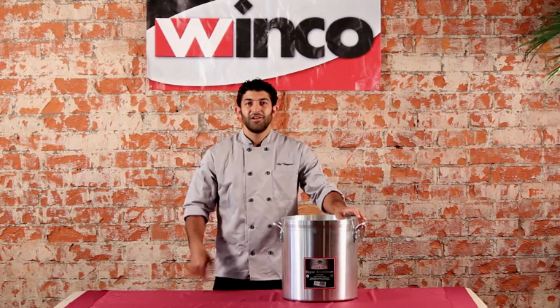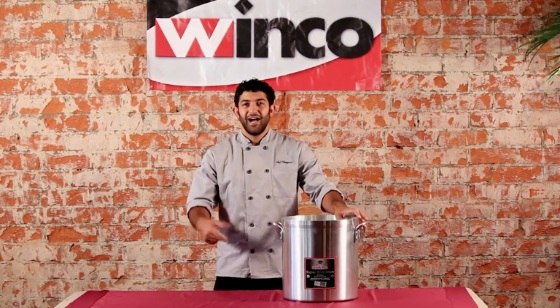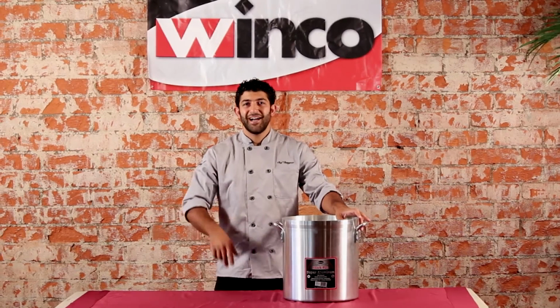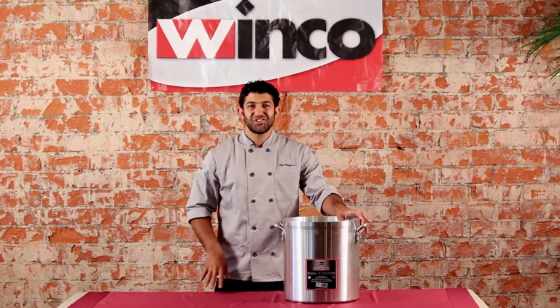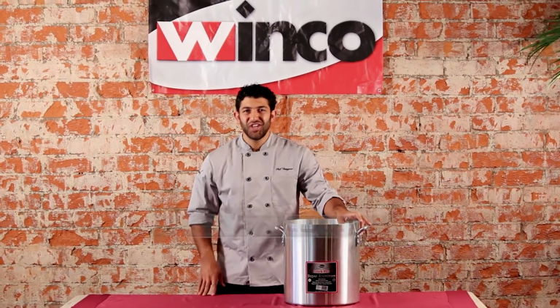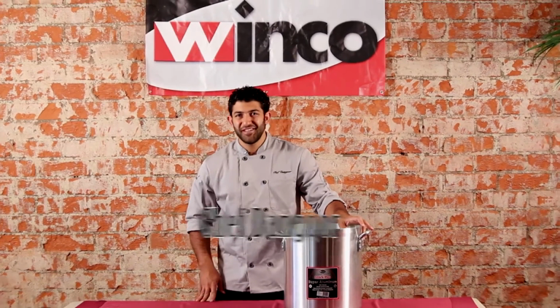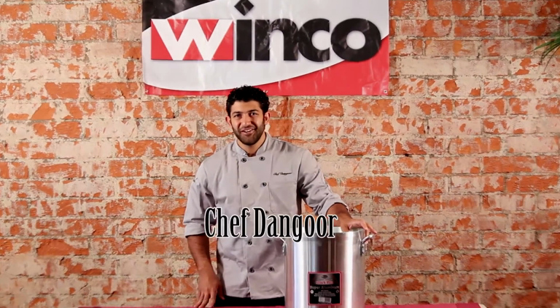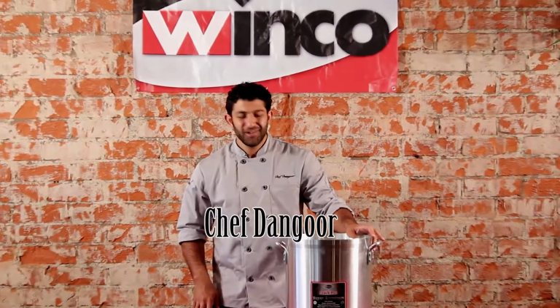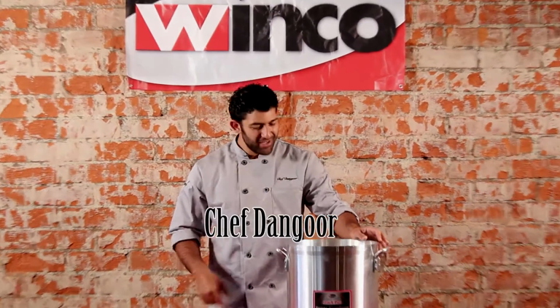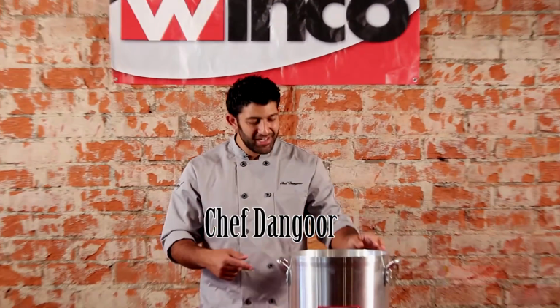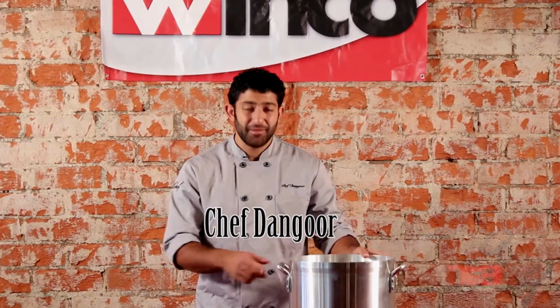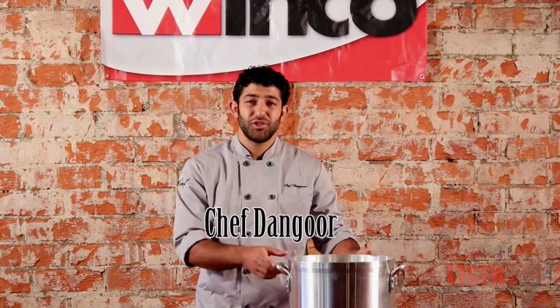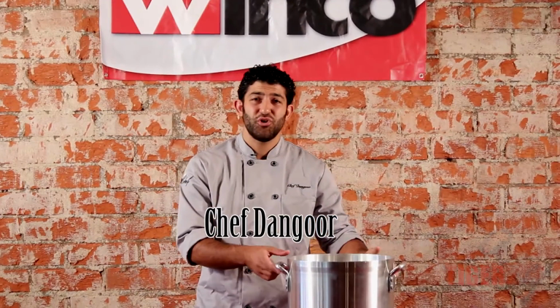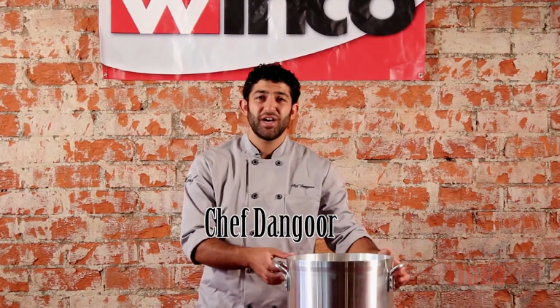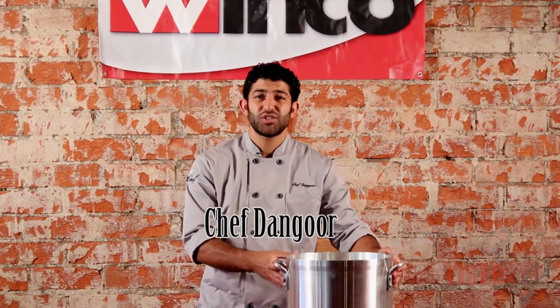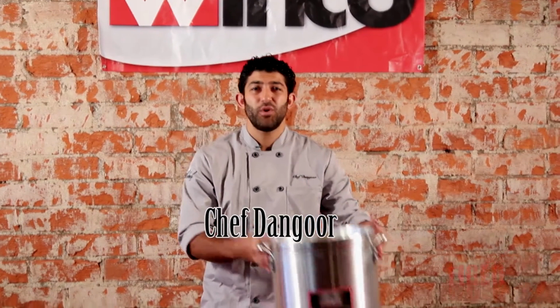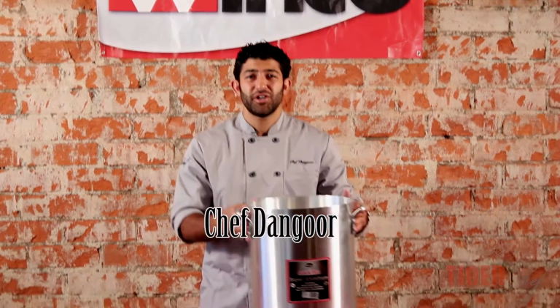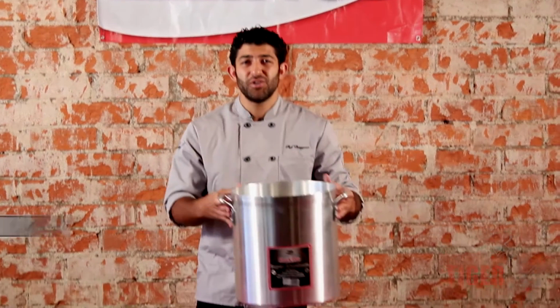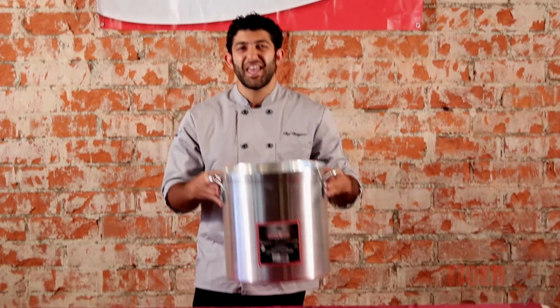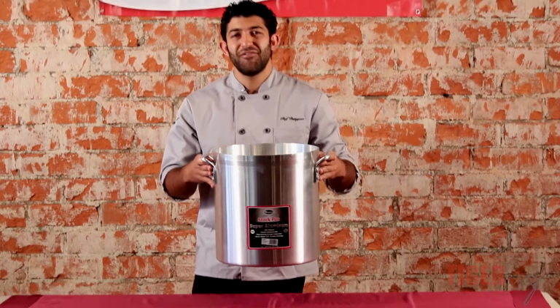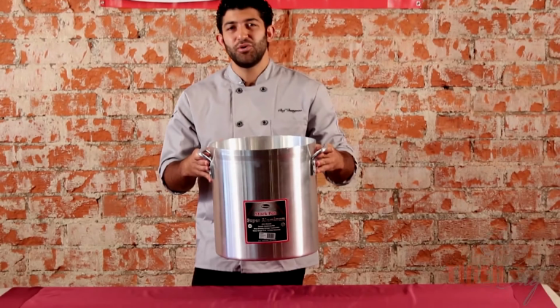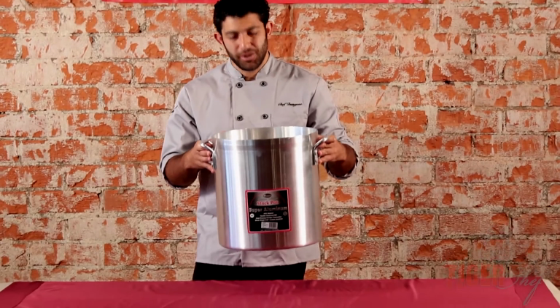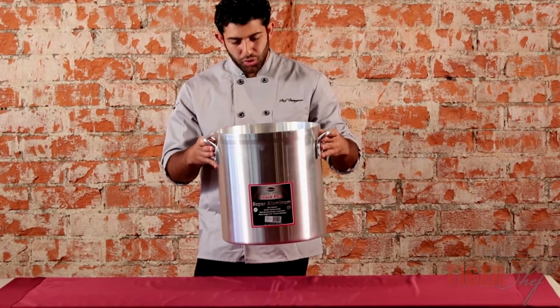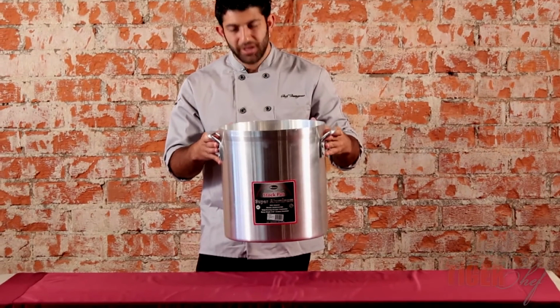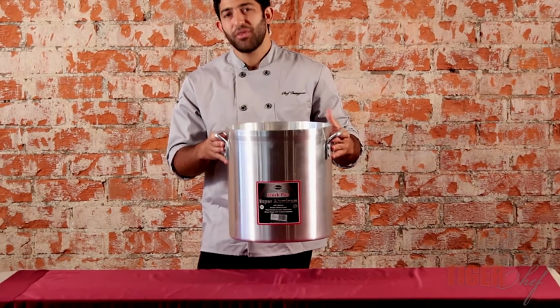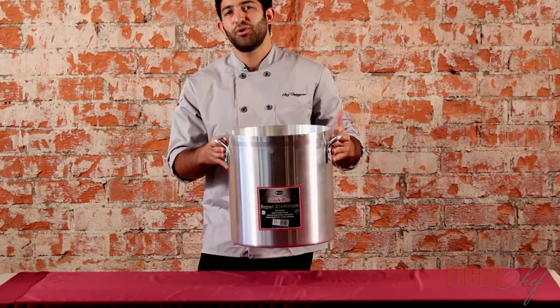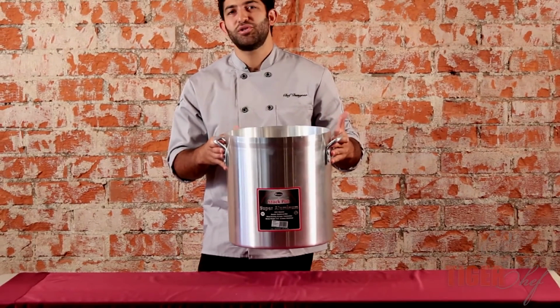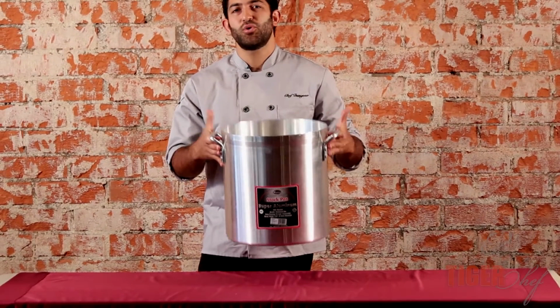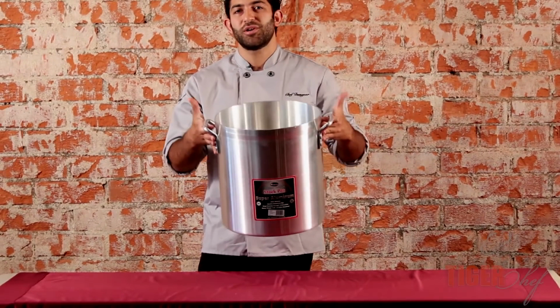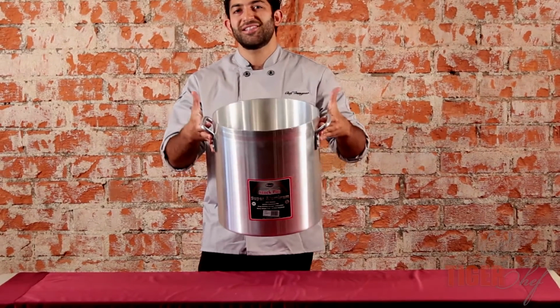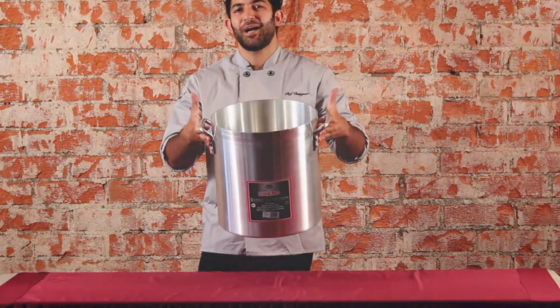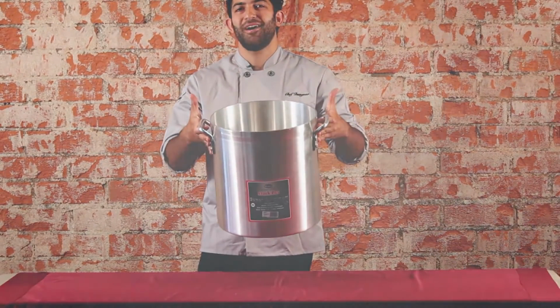Hi guys, this is Chef Dangor and today I'm going to be showing you guys Winco's heavy-duty aluminum 32-quart stock pot.